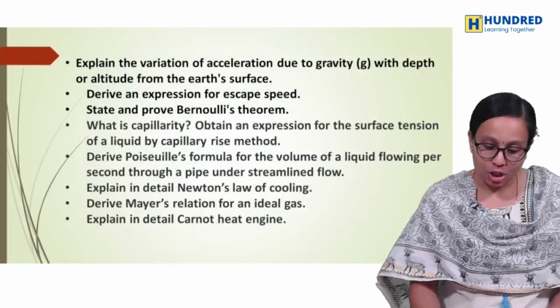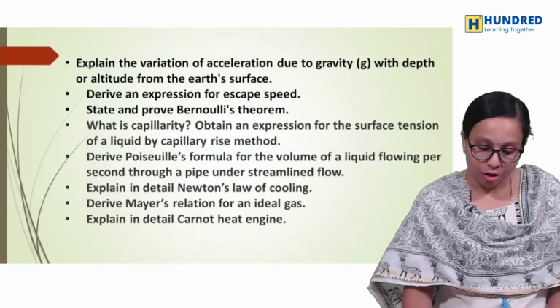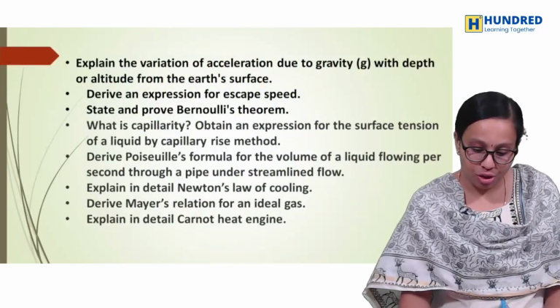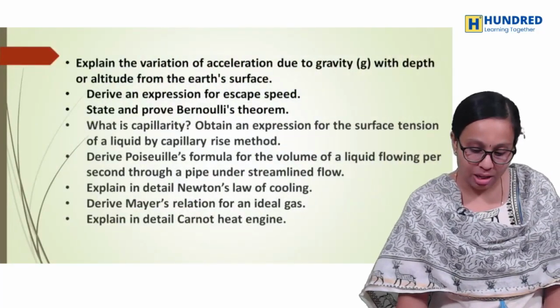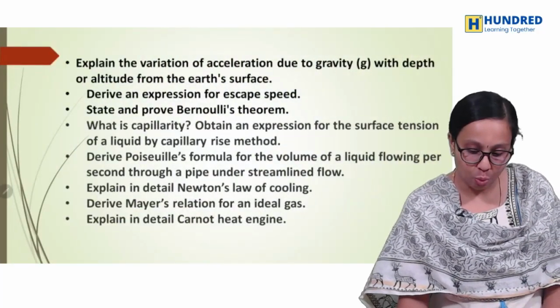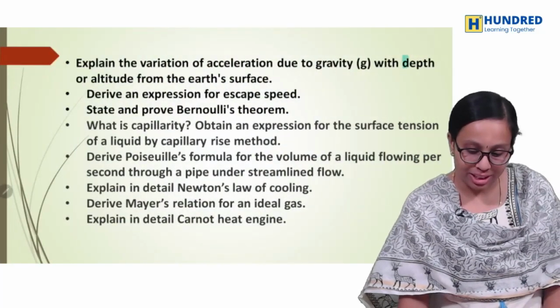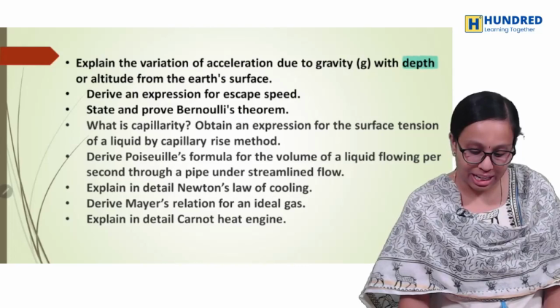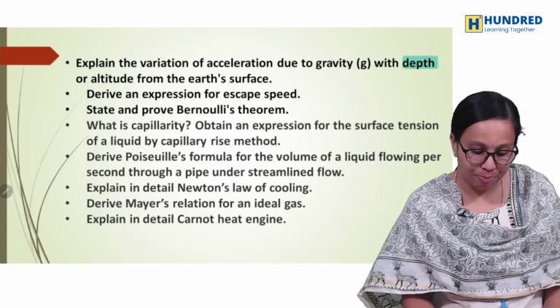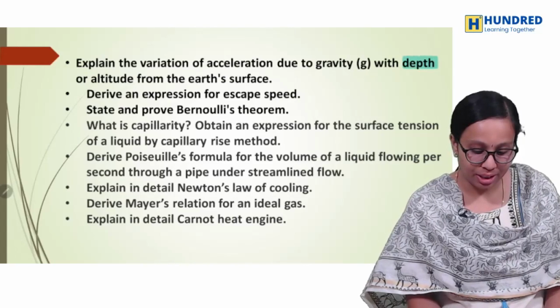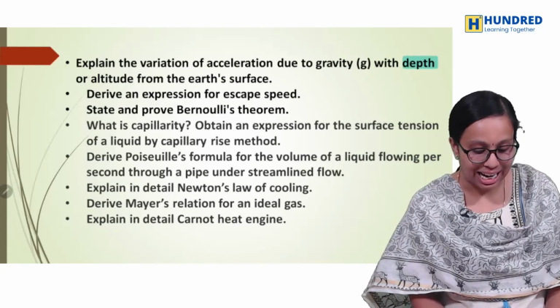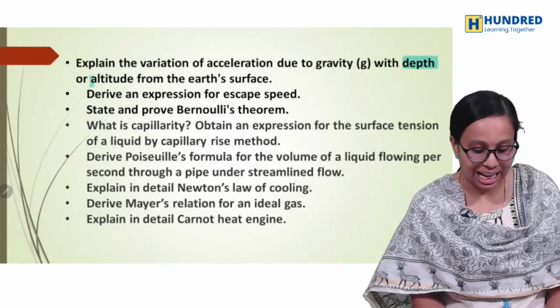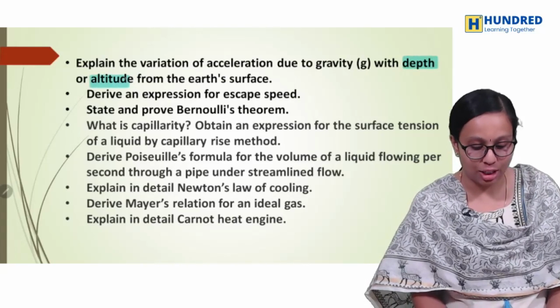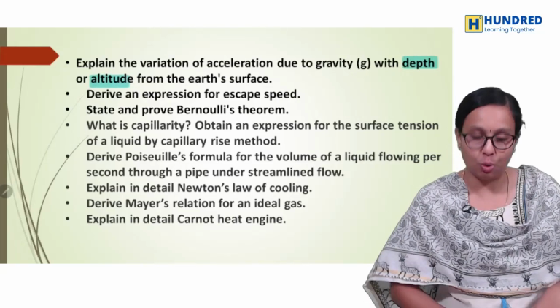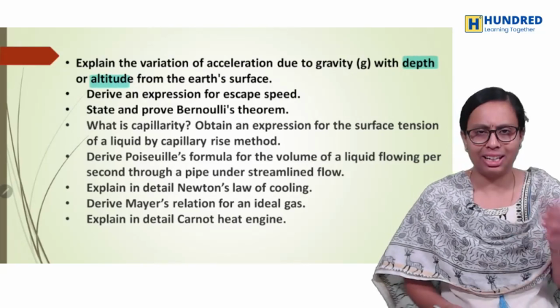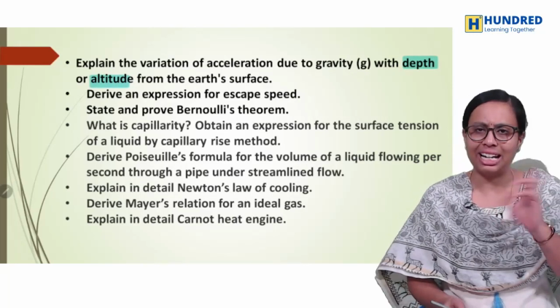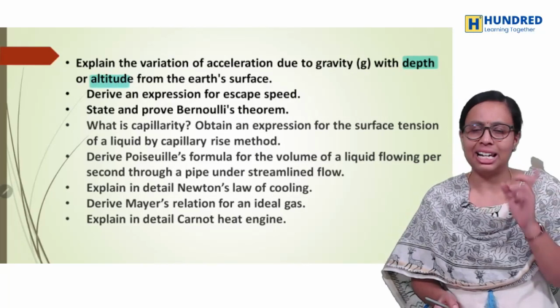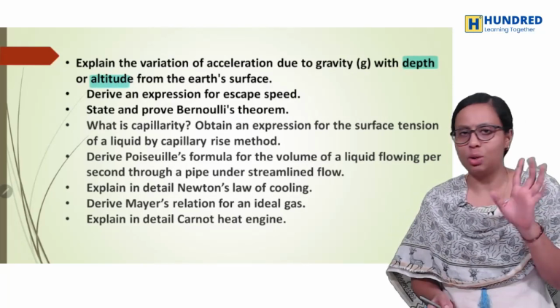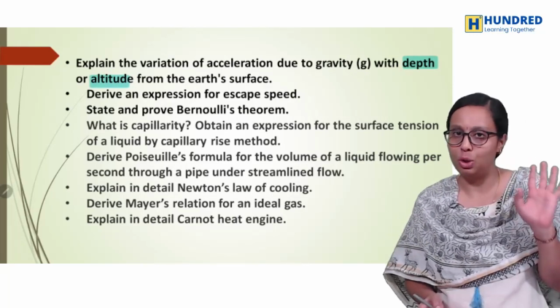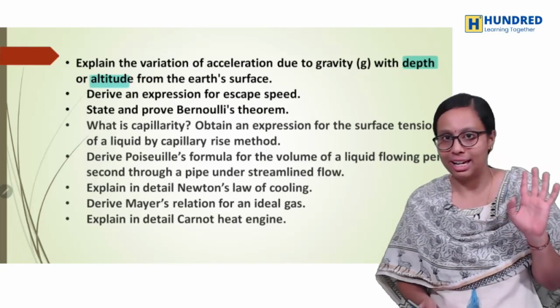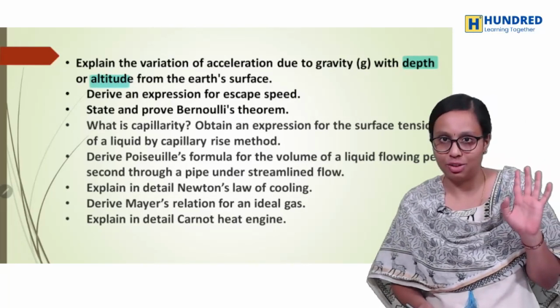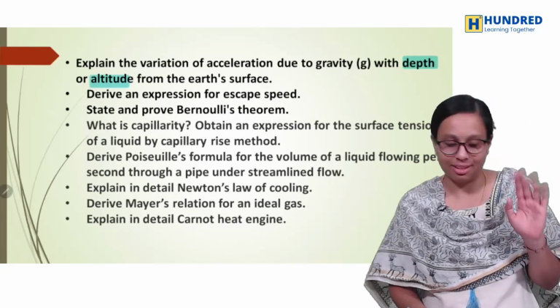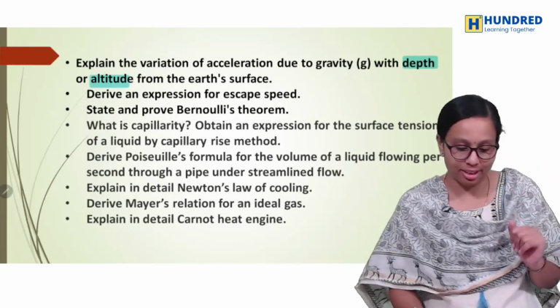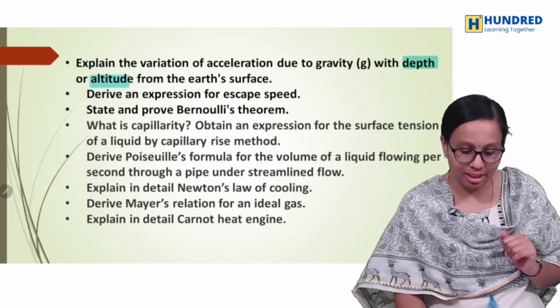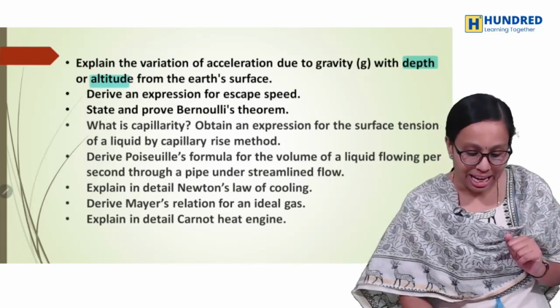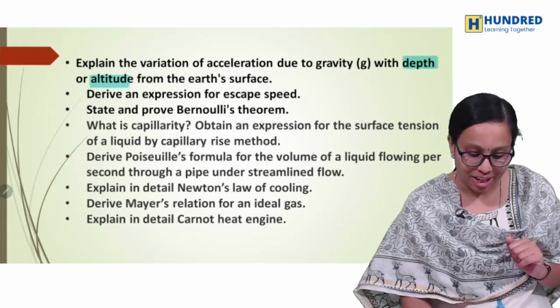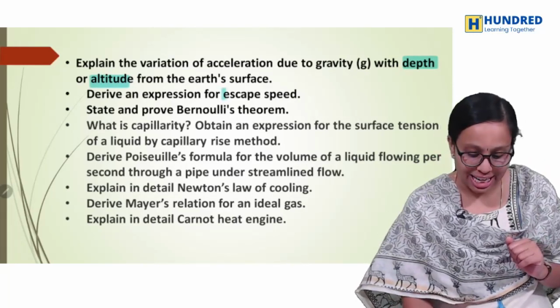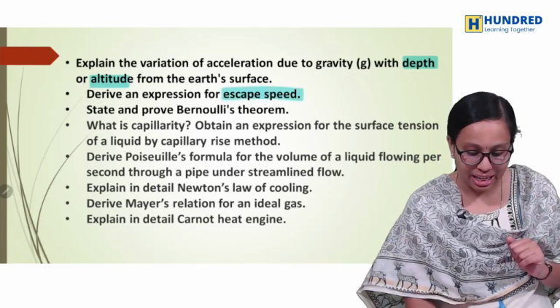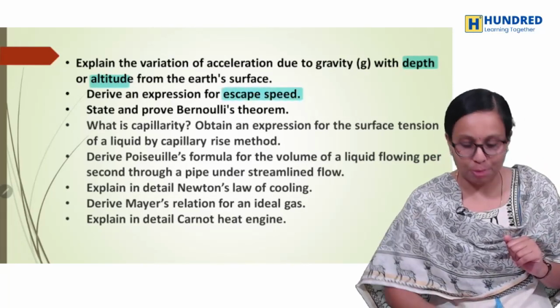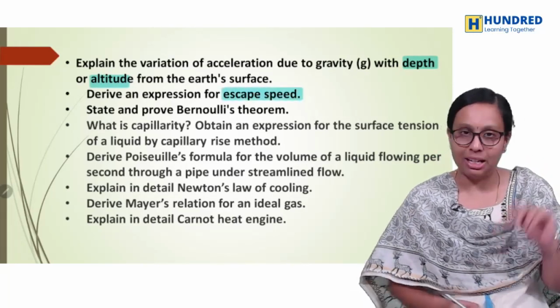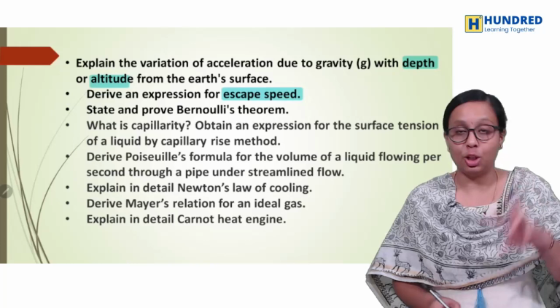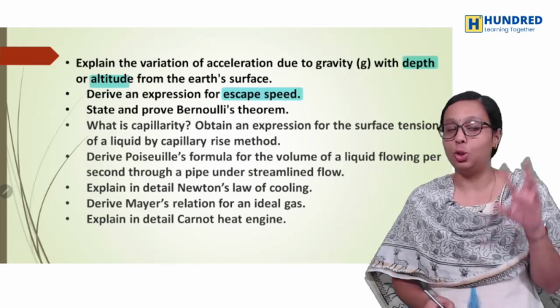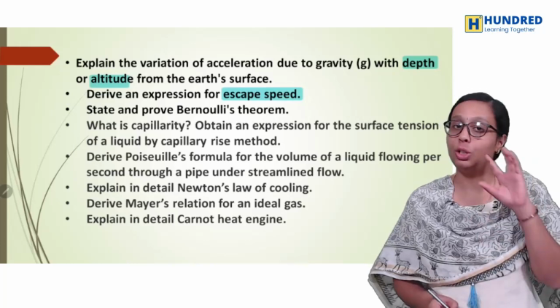Now the second volume: variation of G with depth and altitude — these are the two chances. And then, escape speed — this is very important.